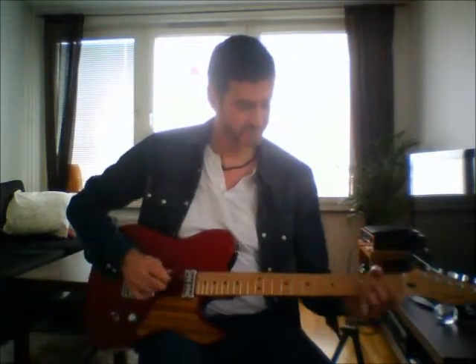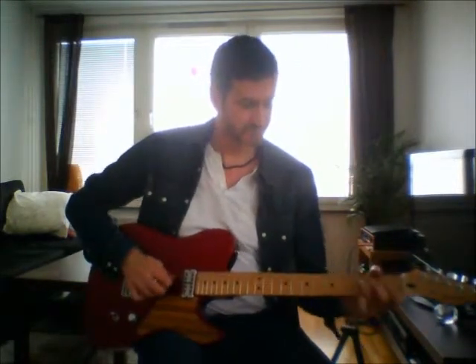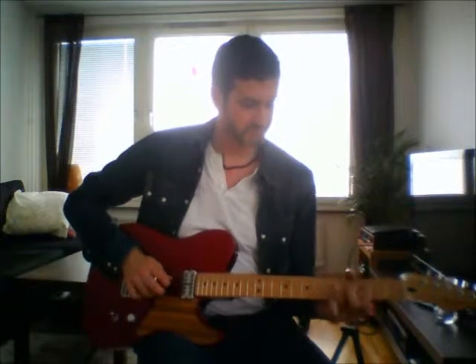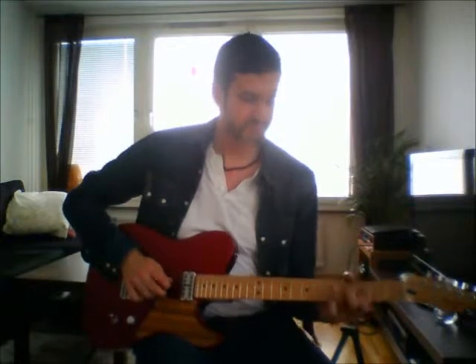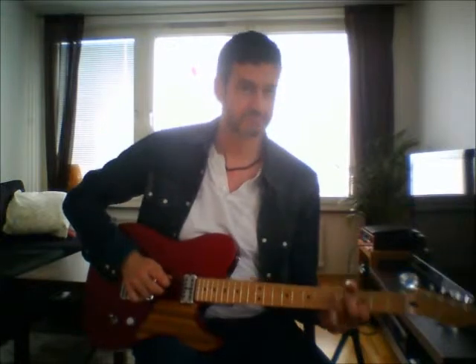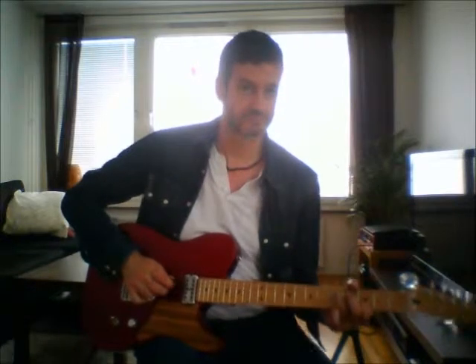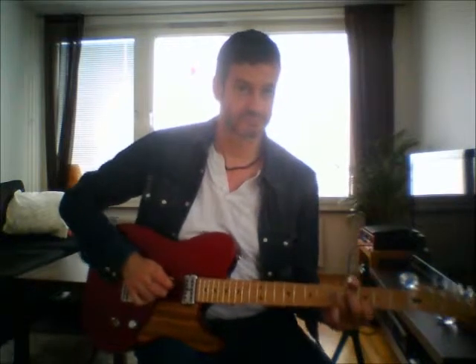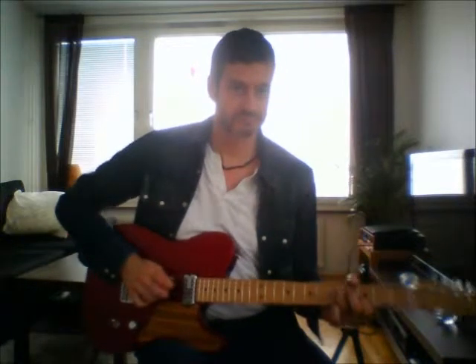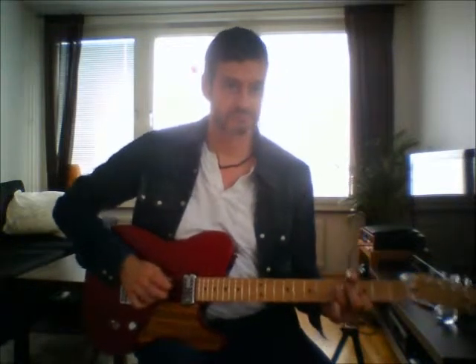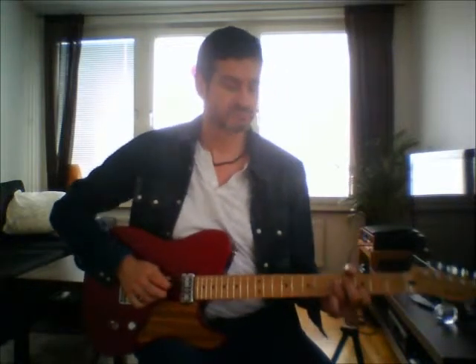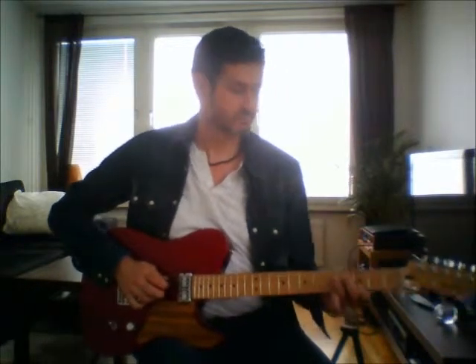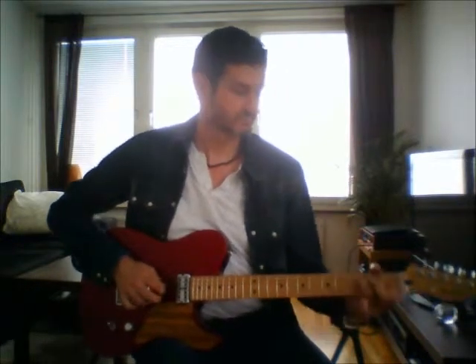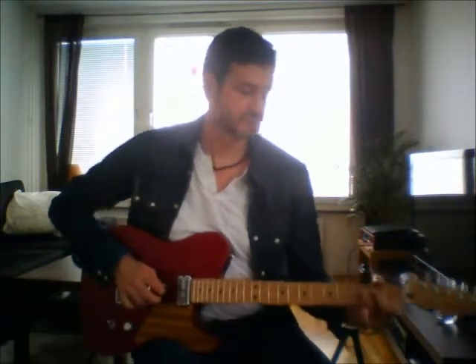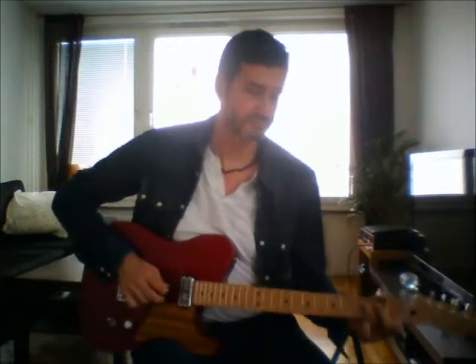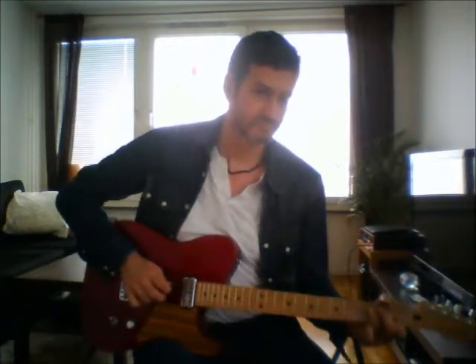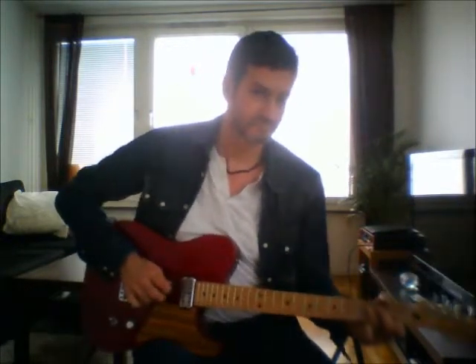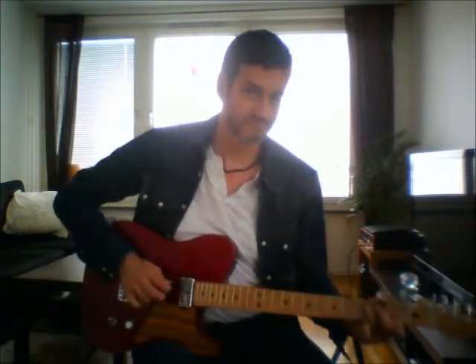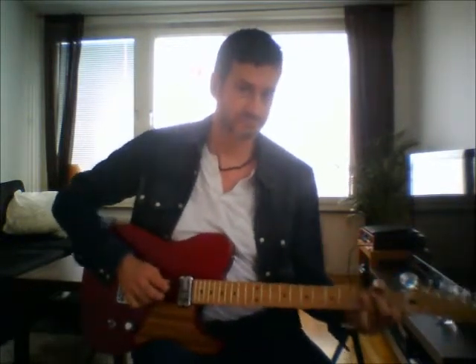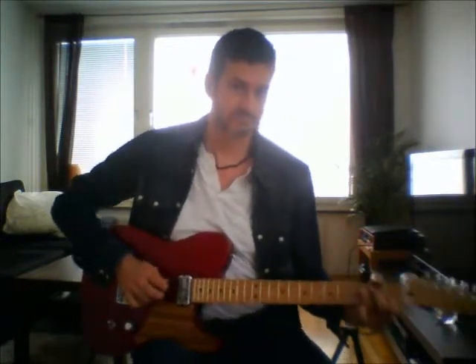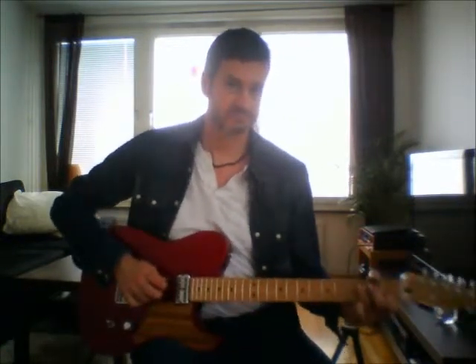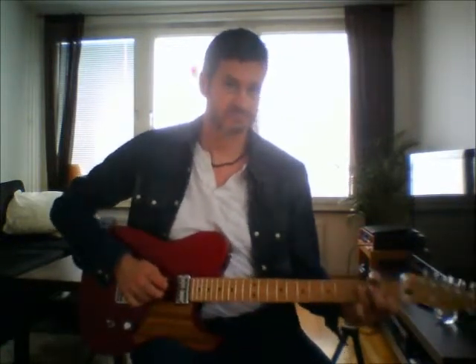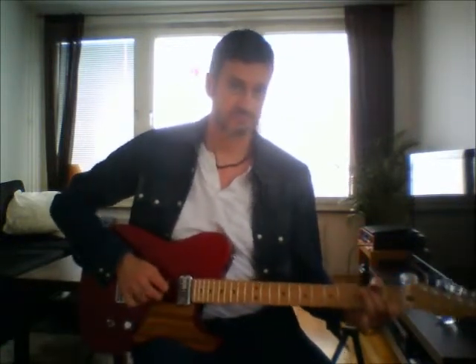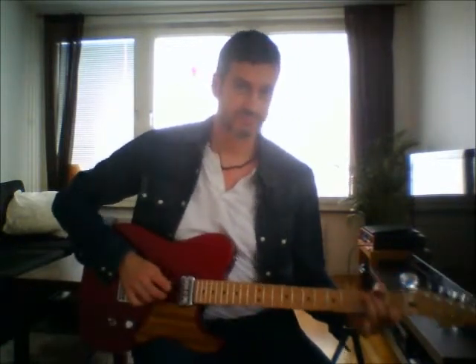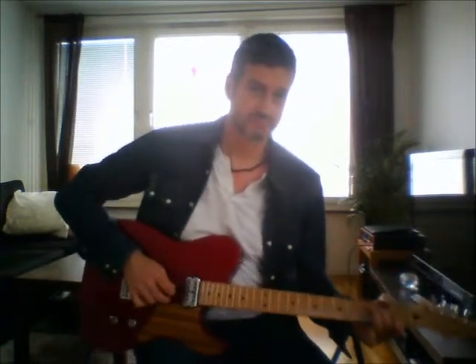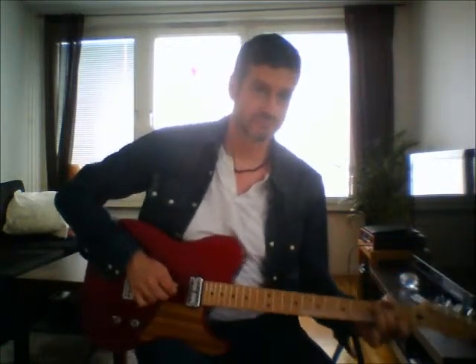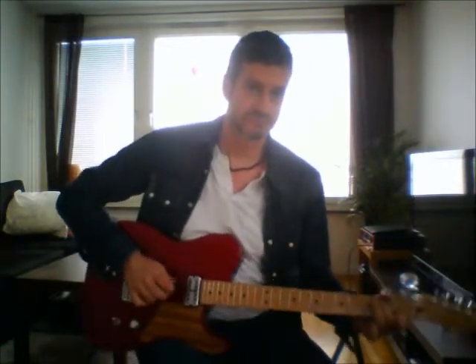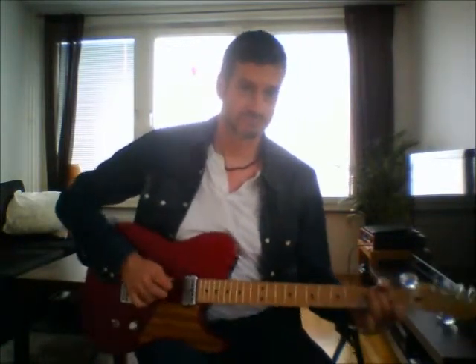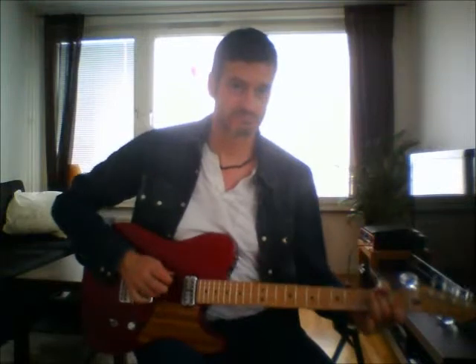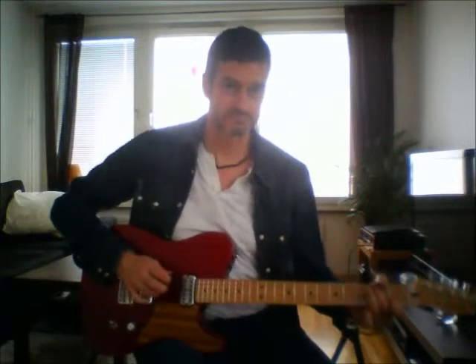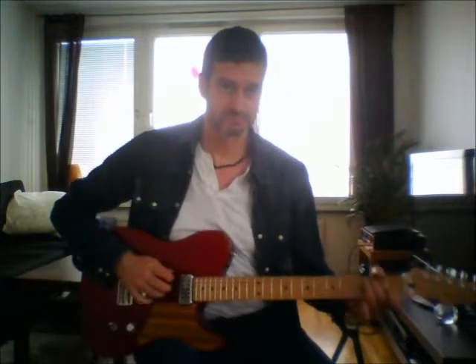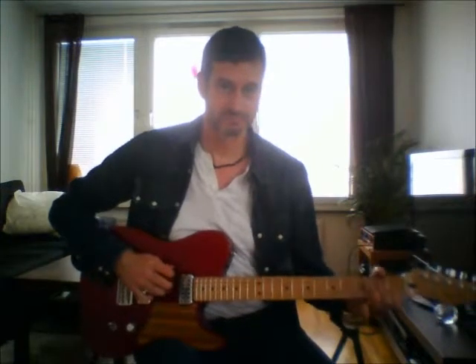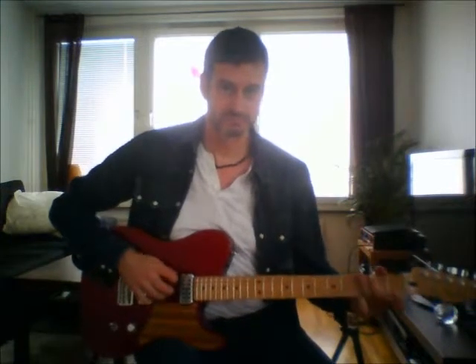One way I treat the guitar — it just sounds like it evens out the heavy tone of the guitar.